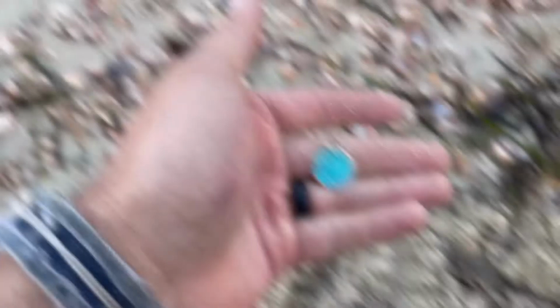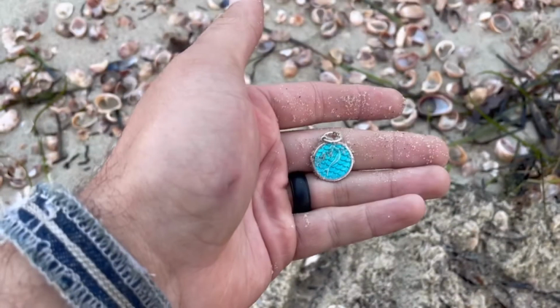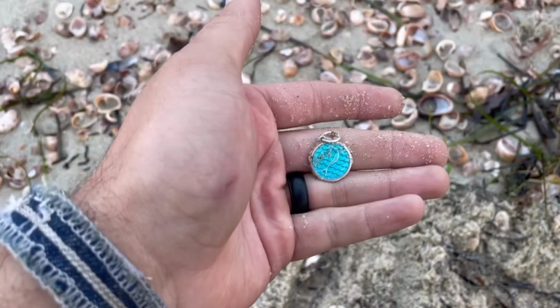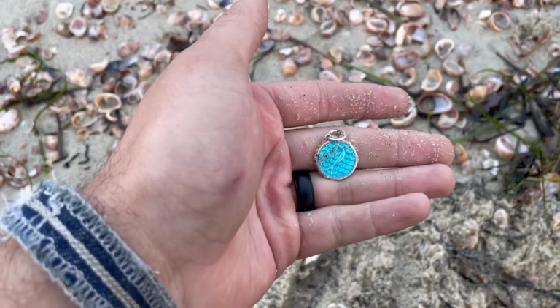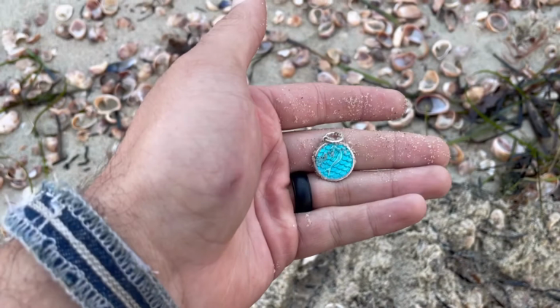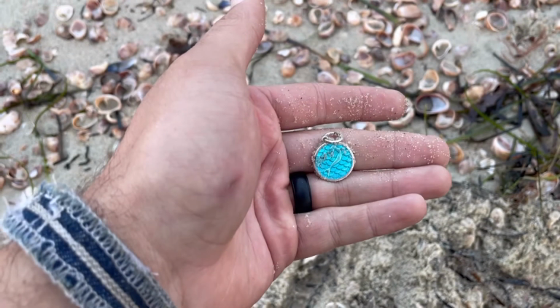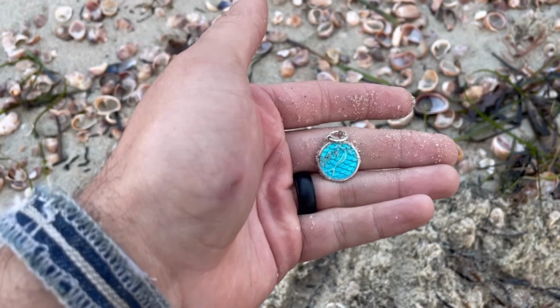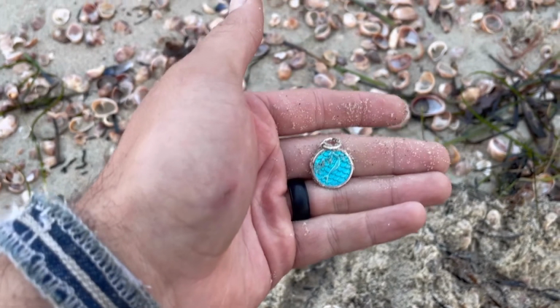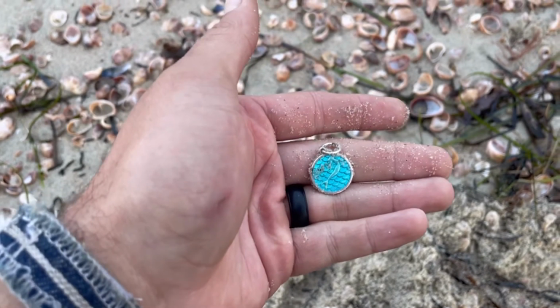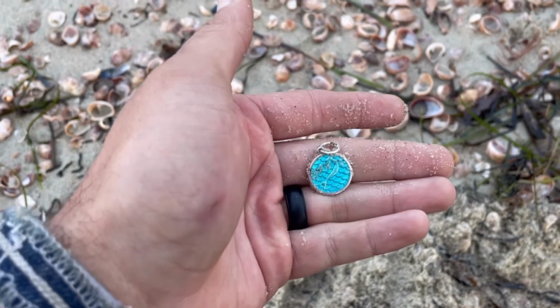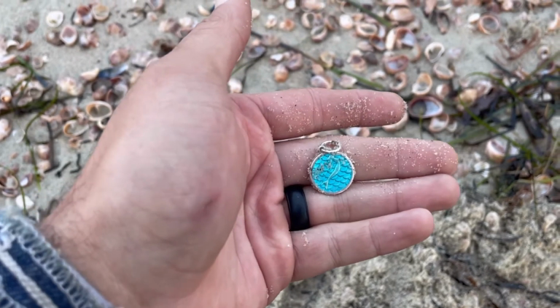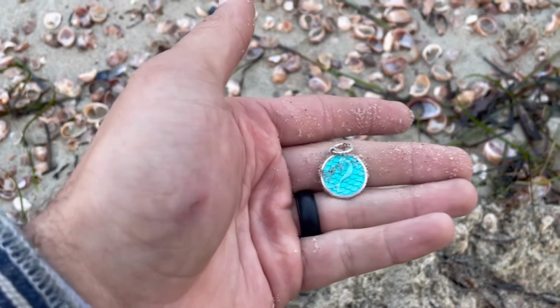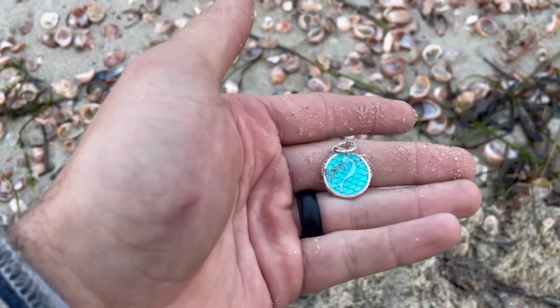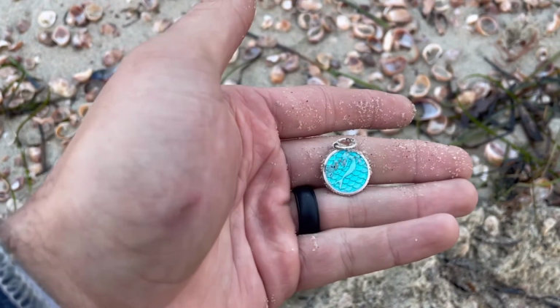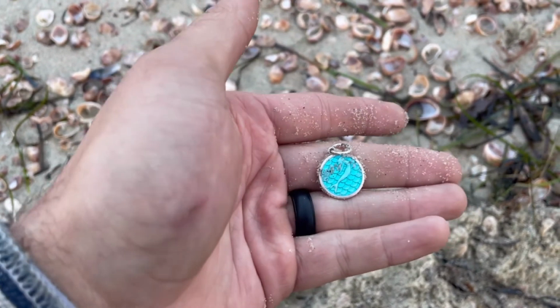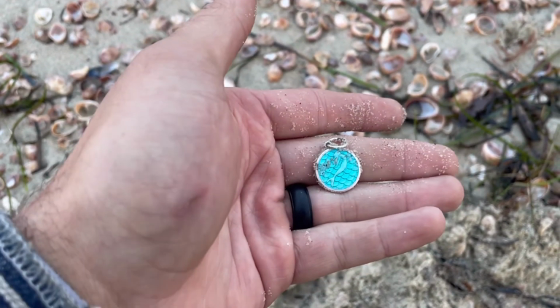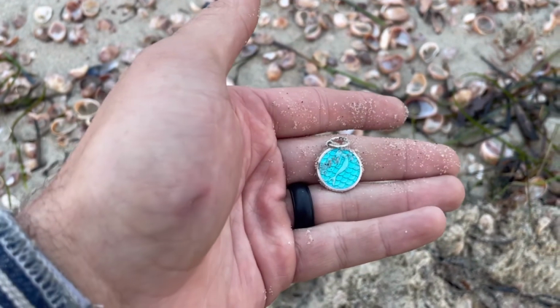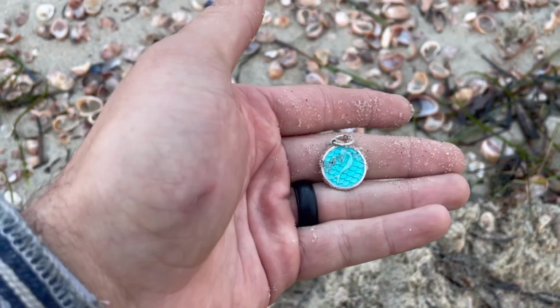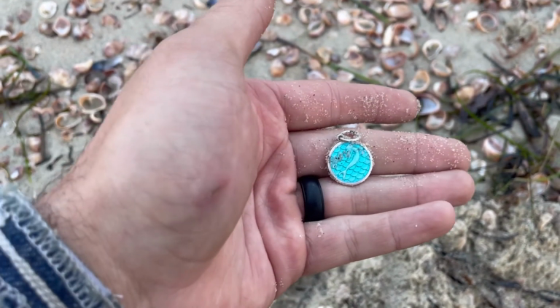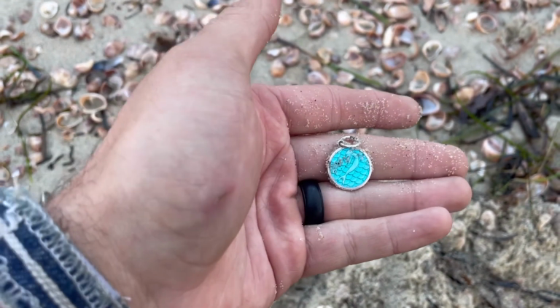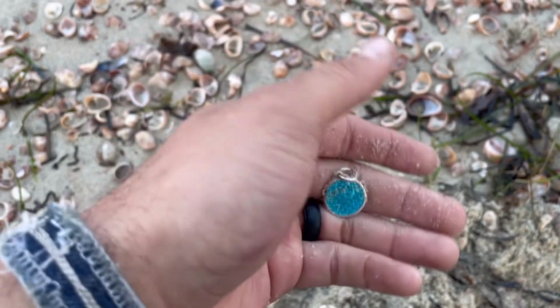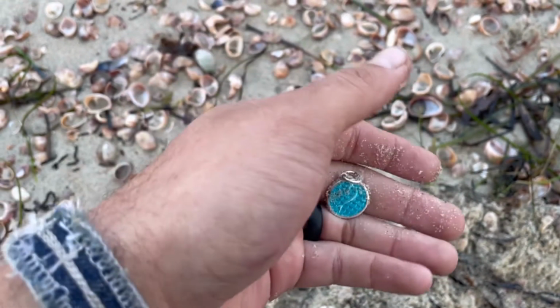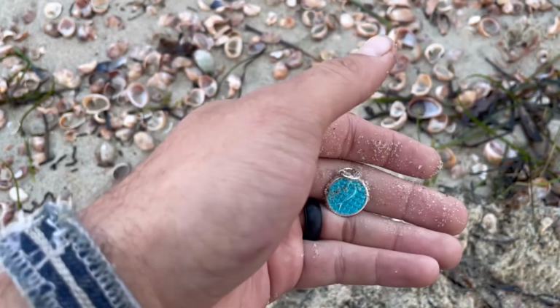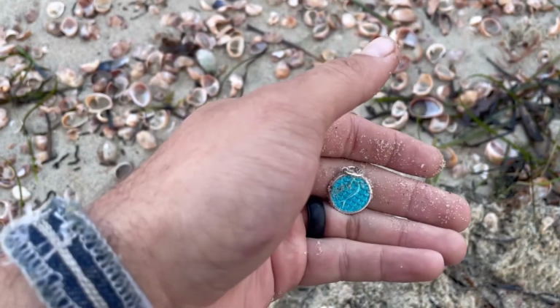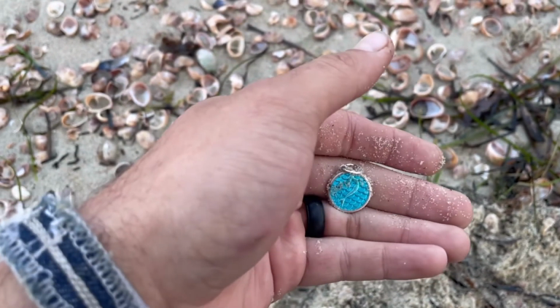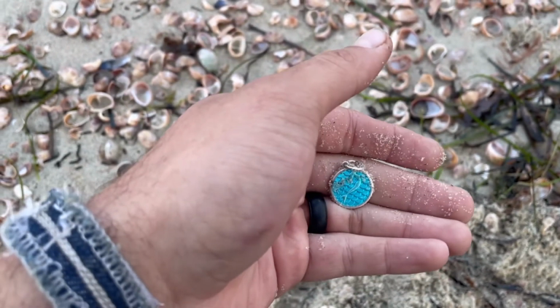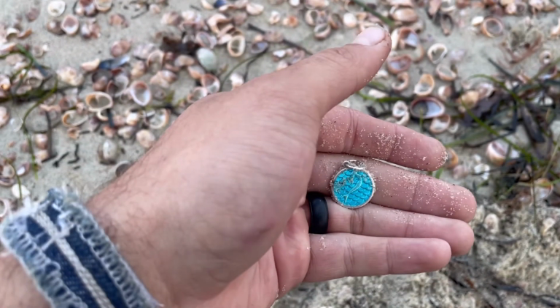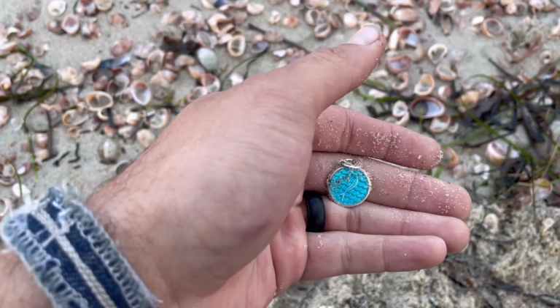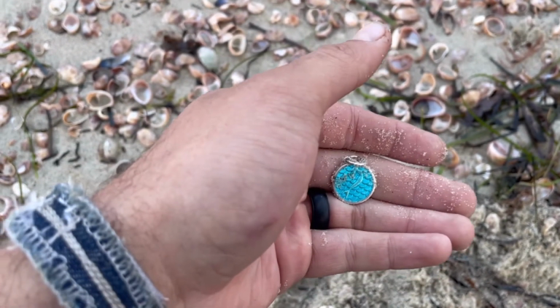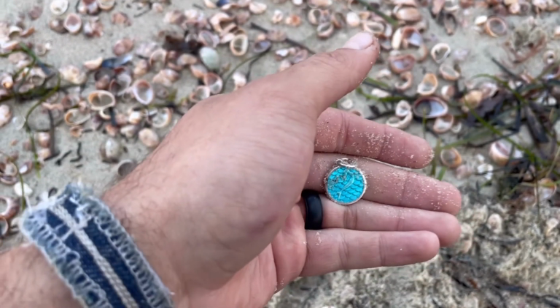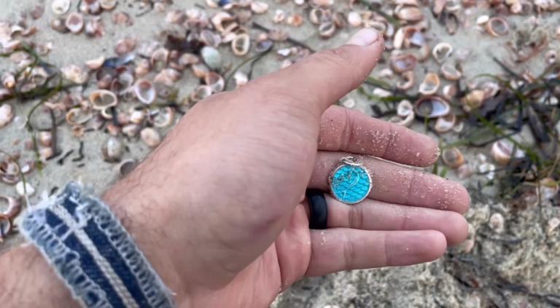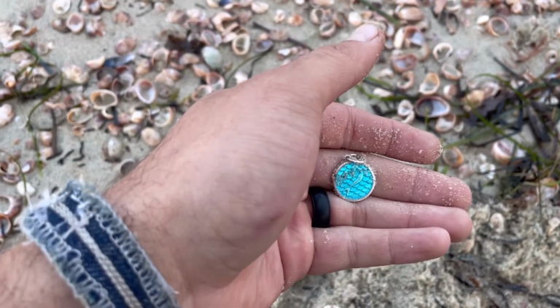Hey, good morning everybody. I figured I'd hit the beach after this hurricane just passed through us yesterday.